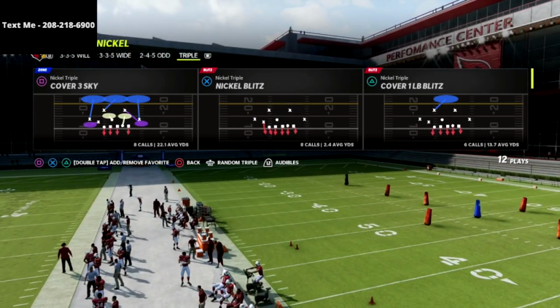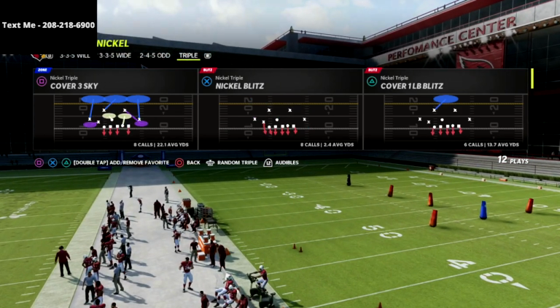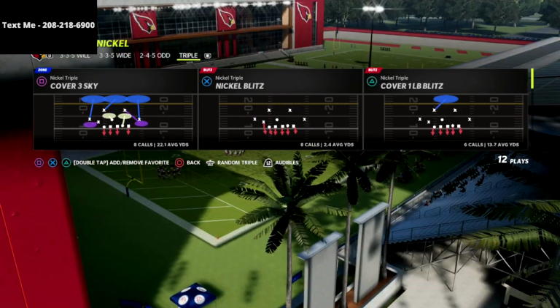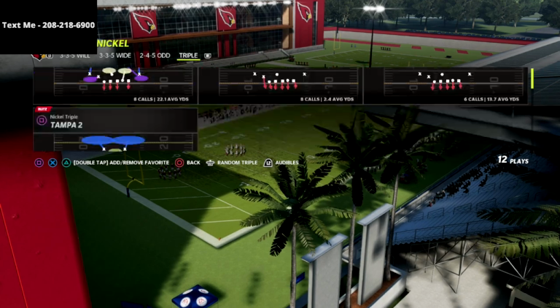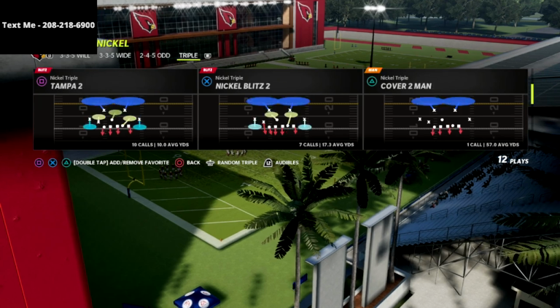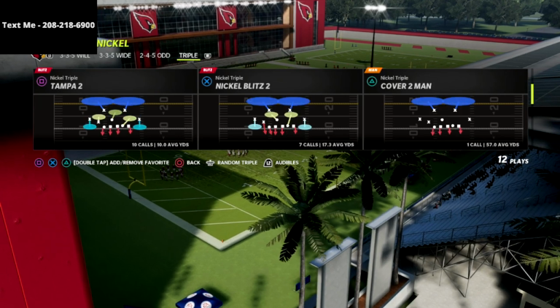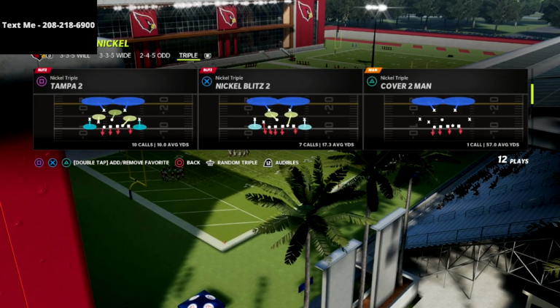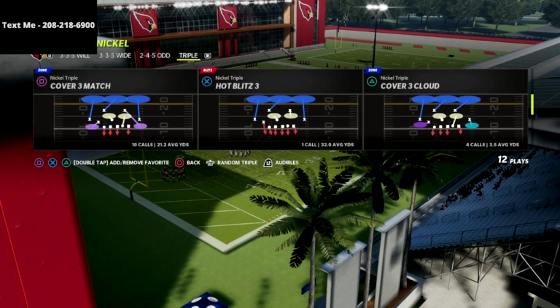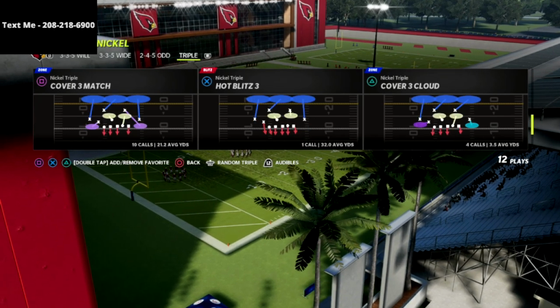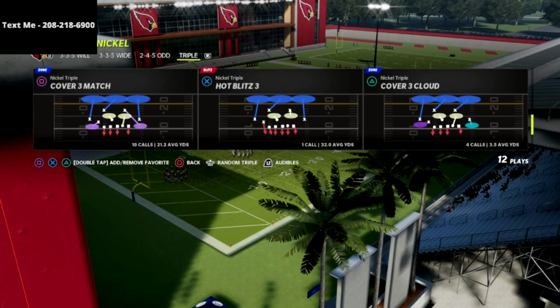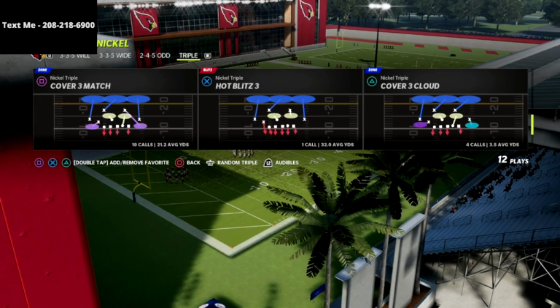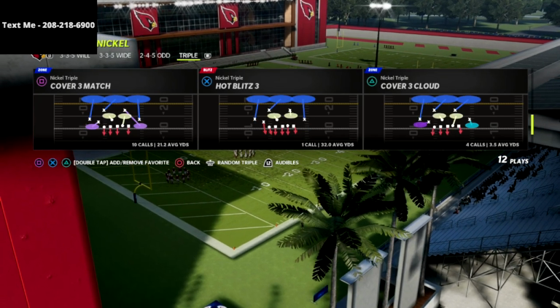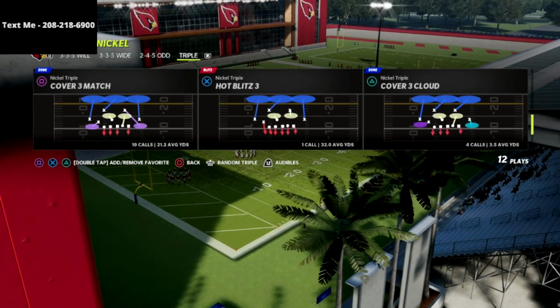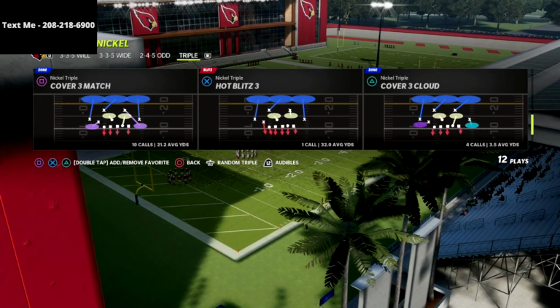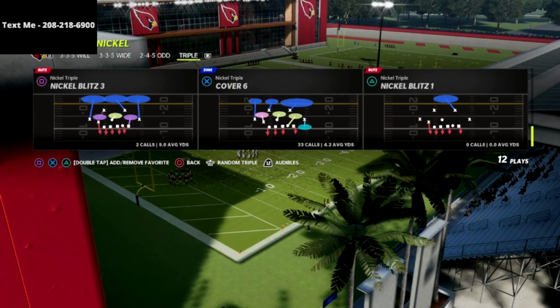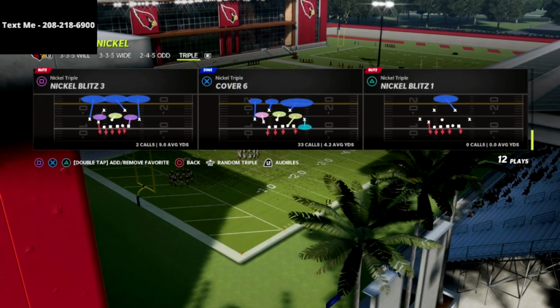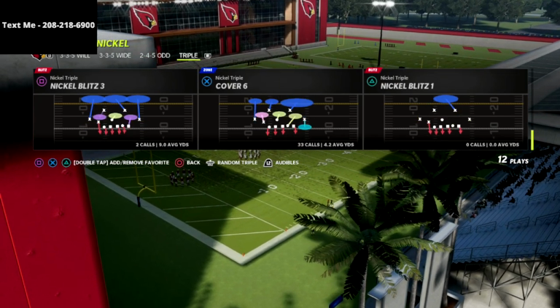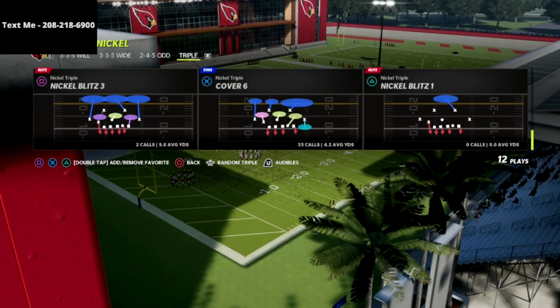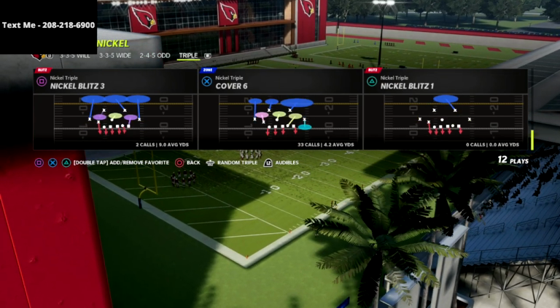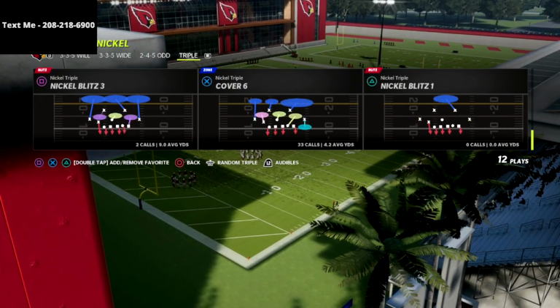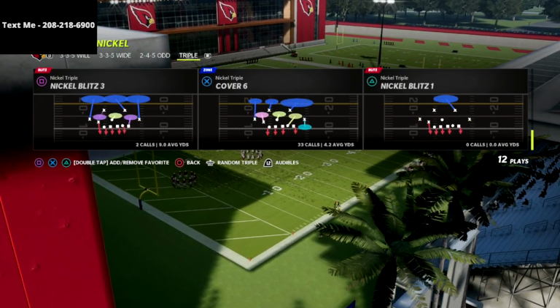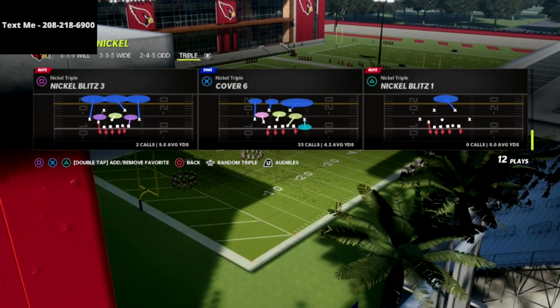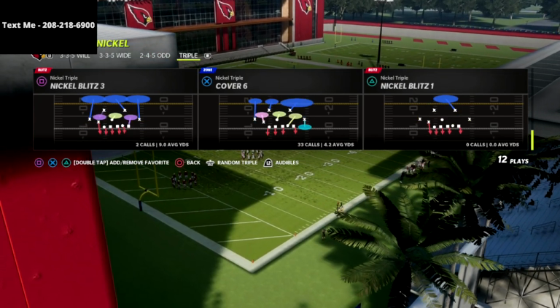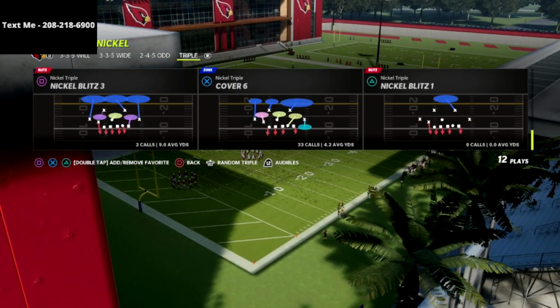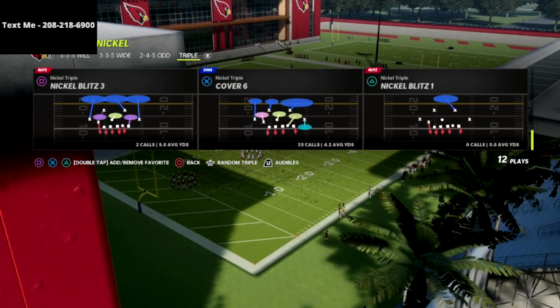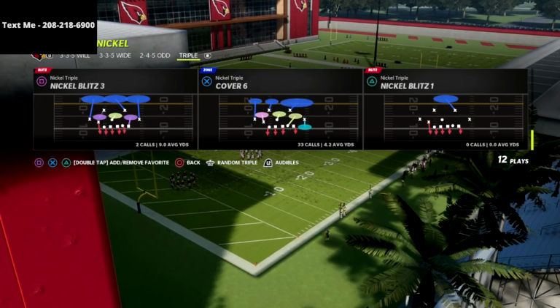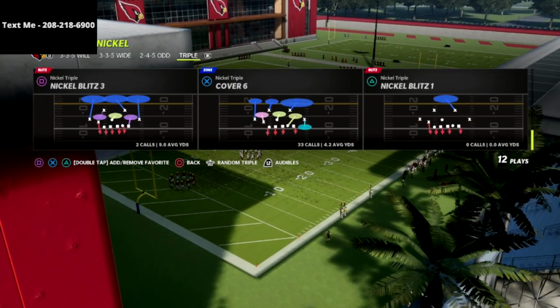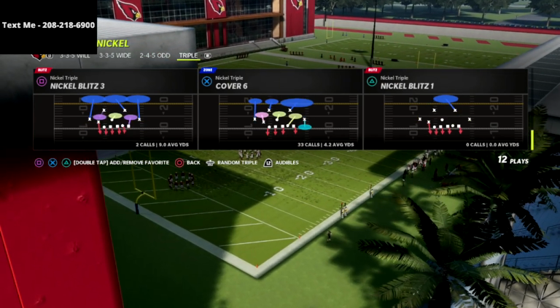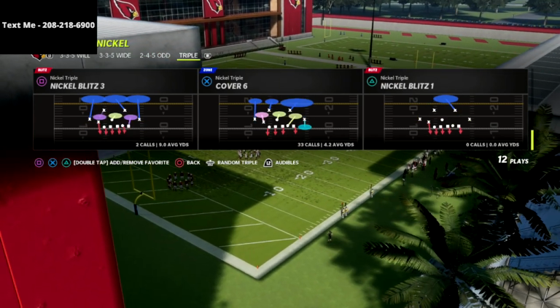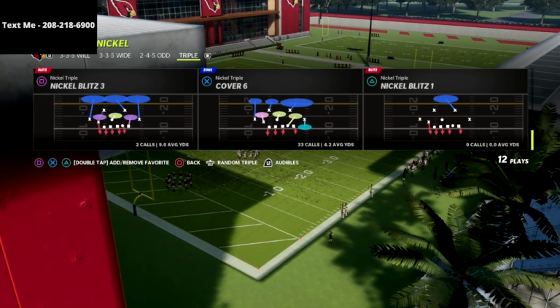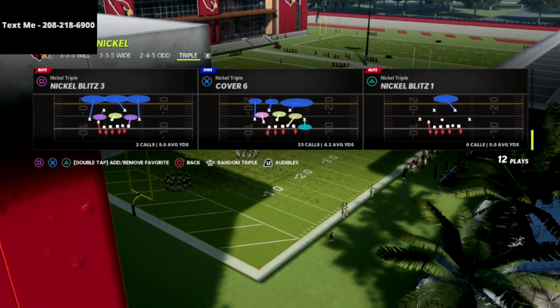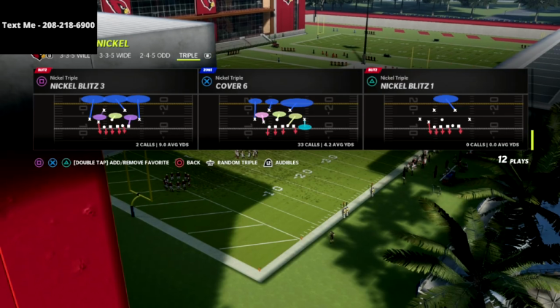If you want to get the full nickel triple defensive e-book, there's a link in the description below. You can get that full guide for just $15.